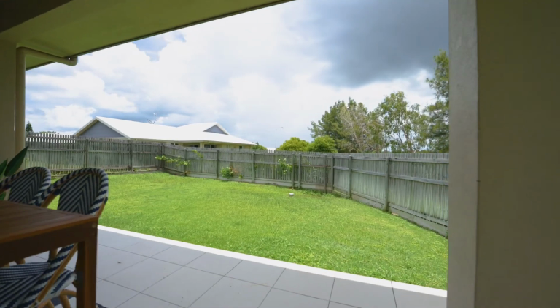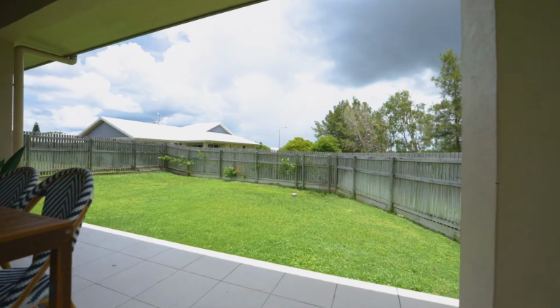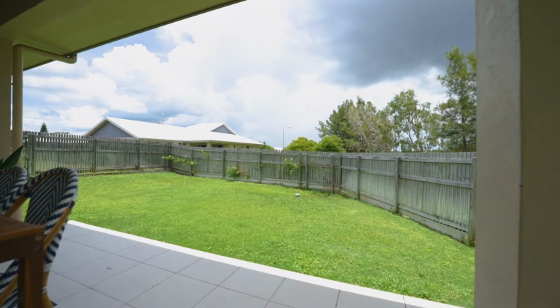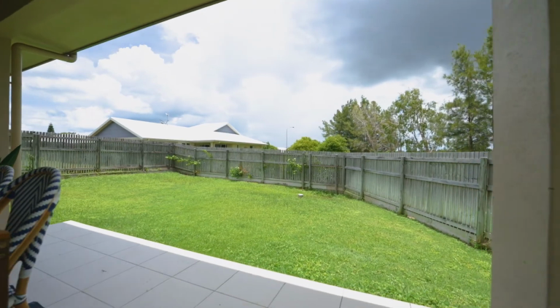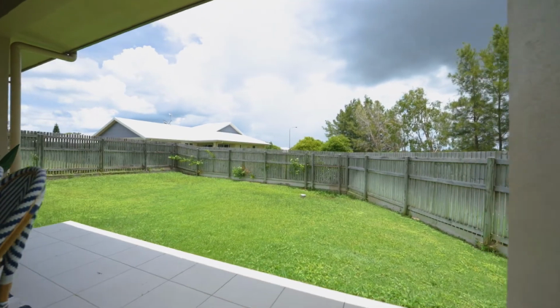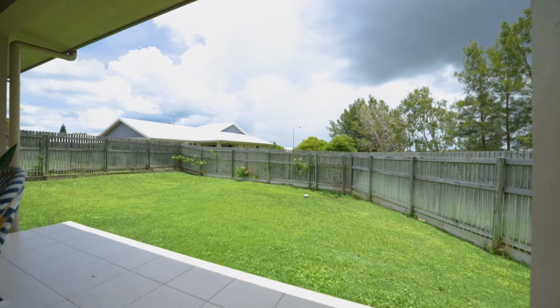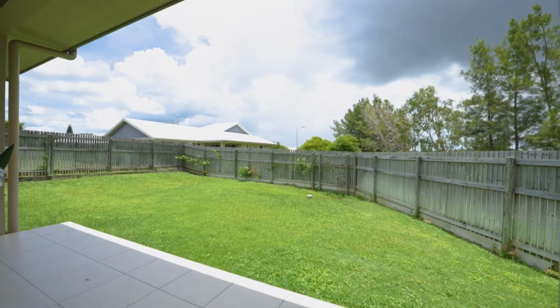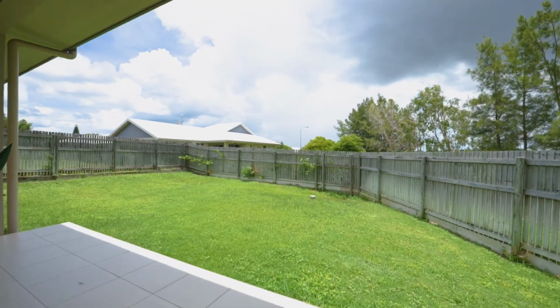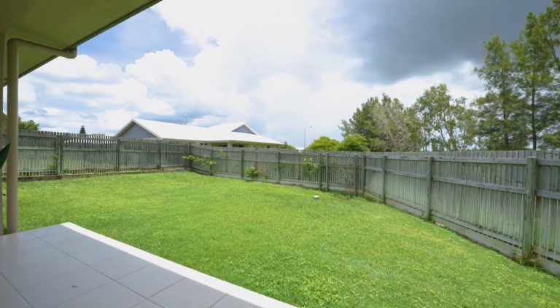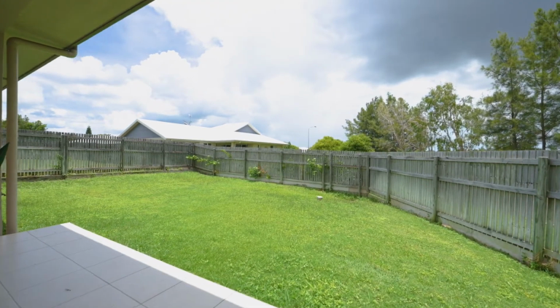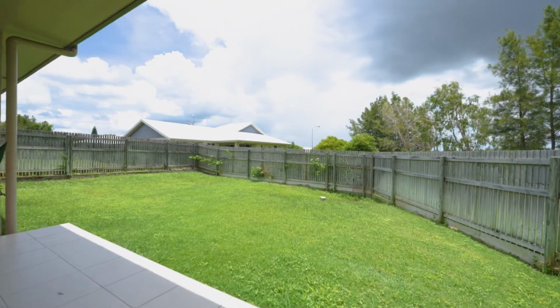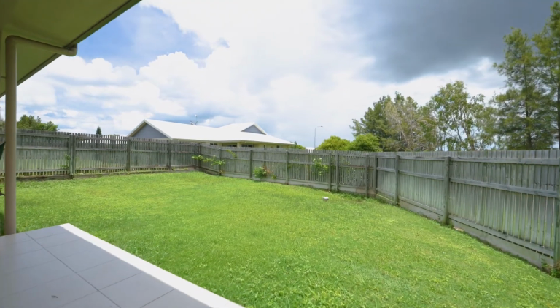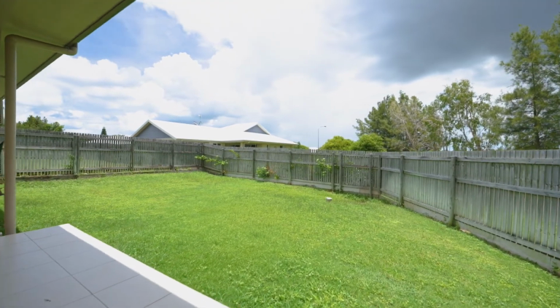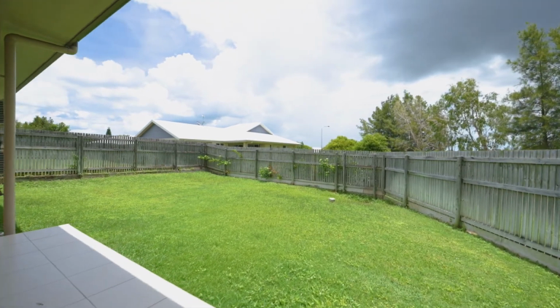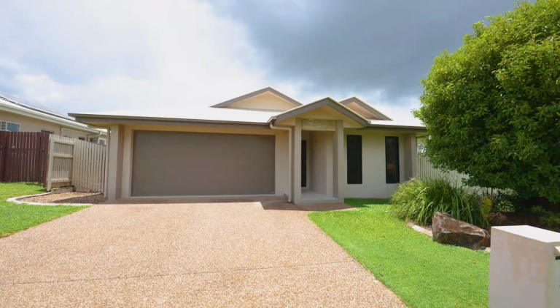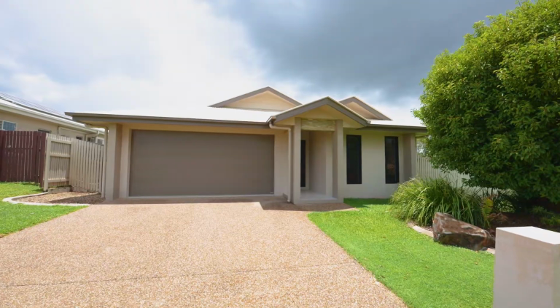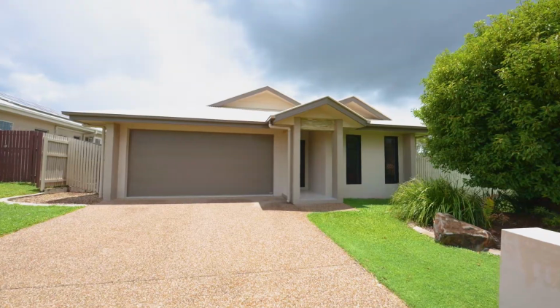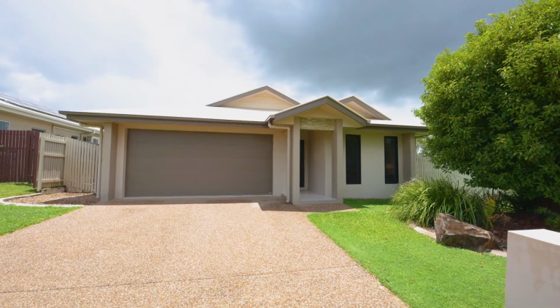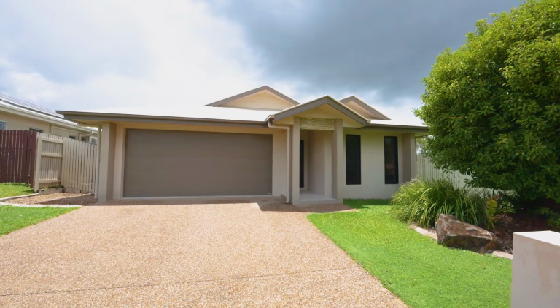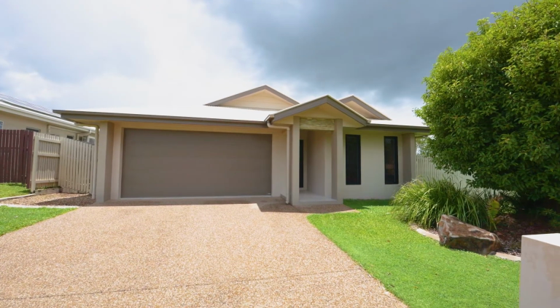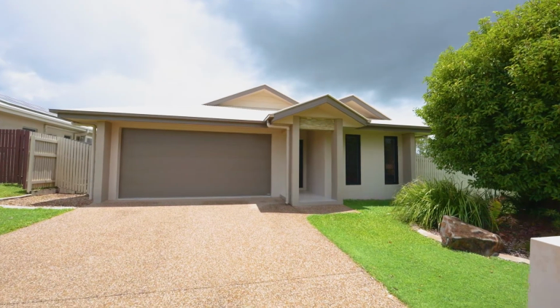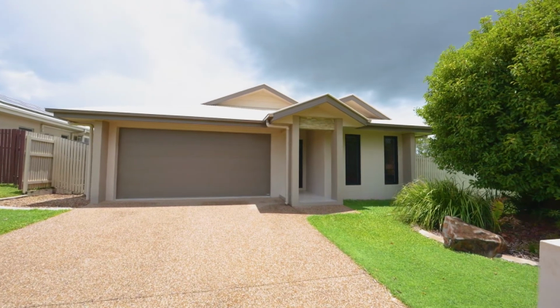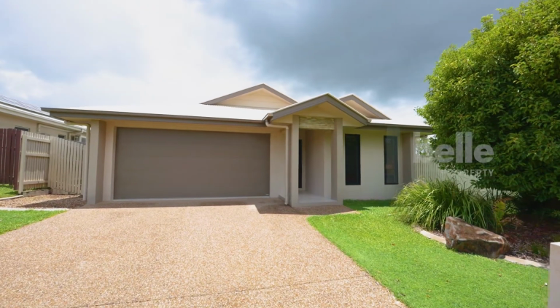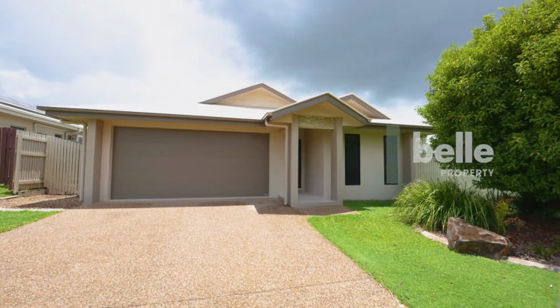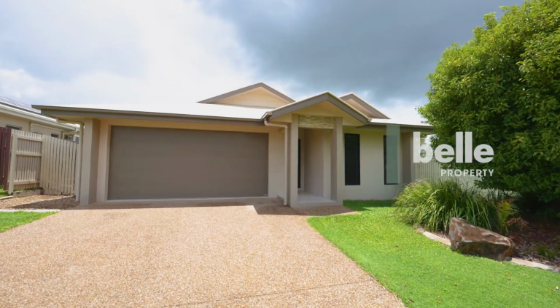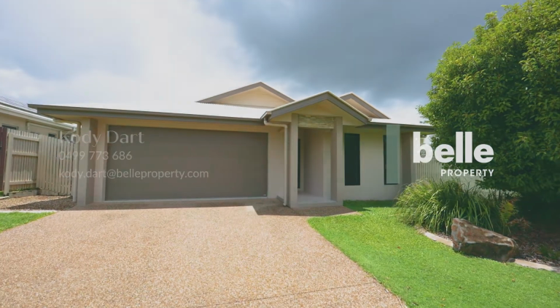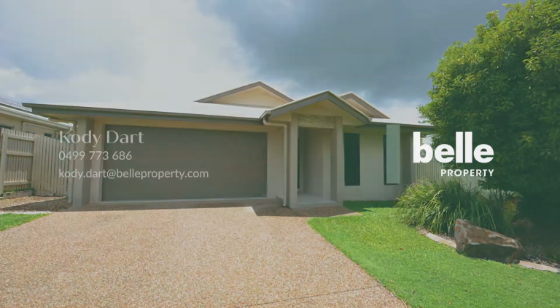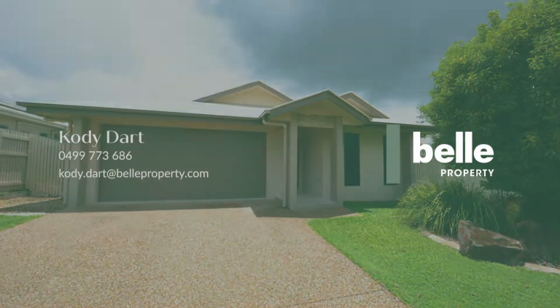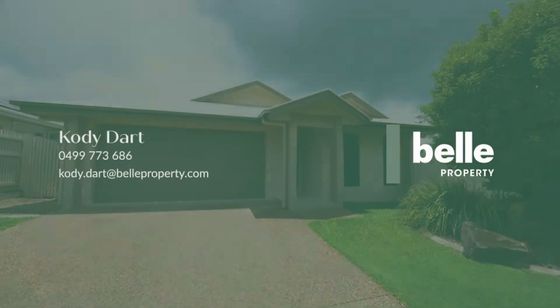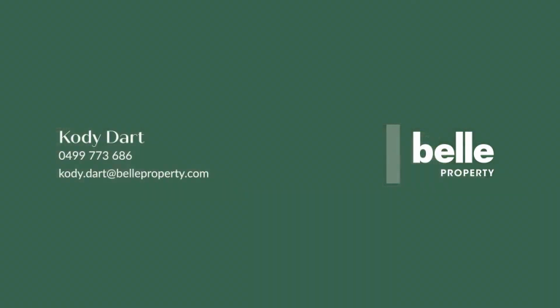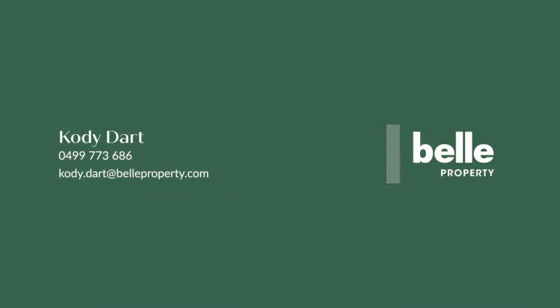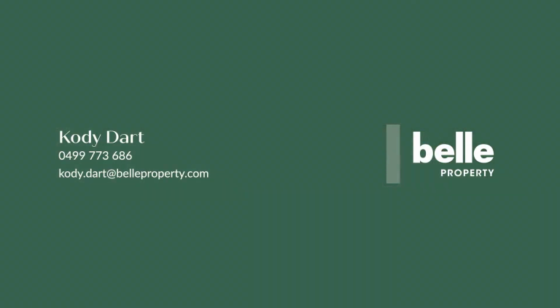Family homes at this price tend to fly off the shelf. If you like what you see, make sure you come and see me here this weekend.